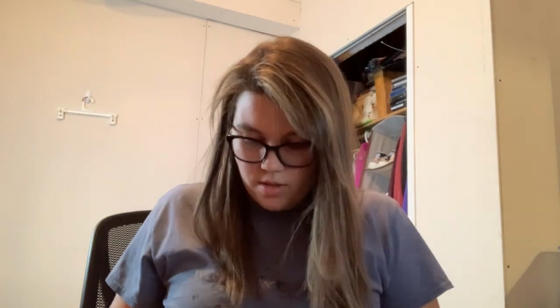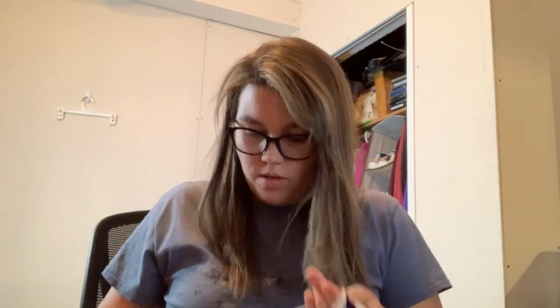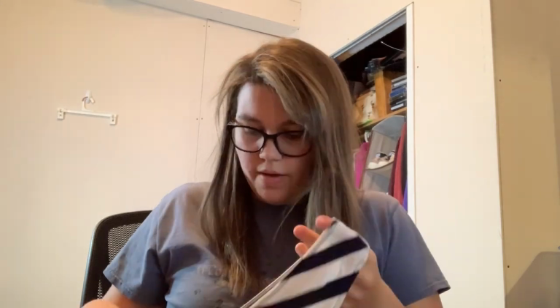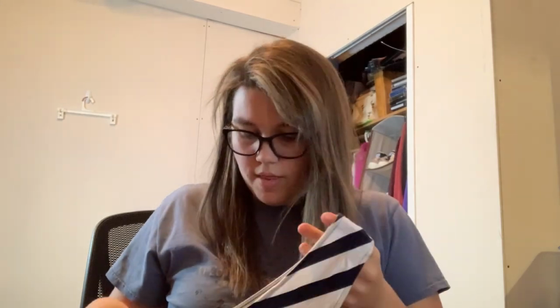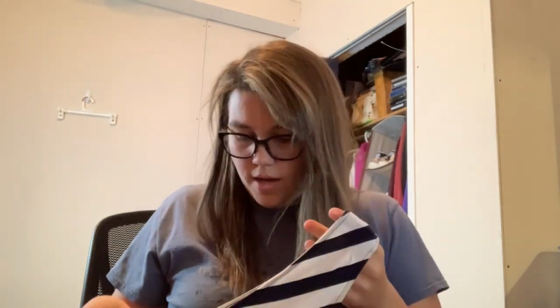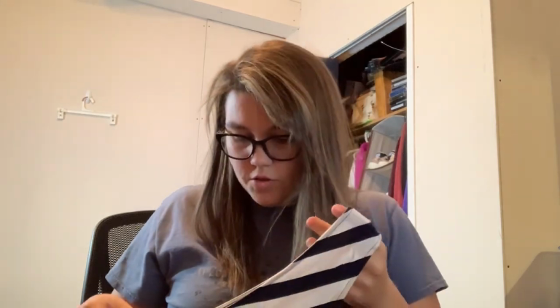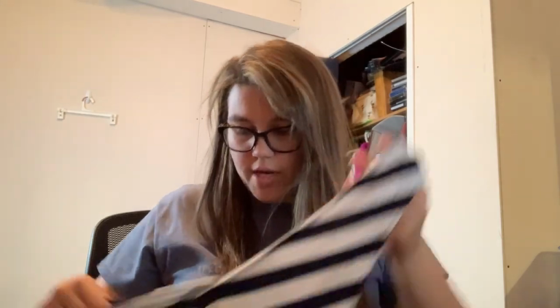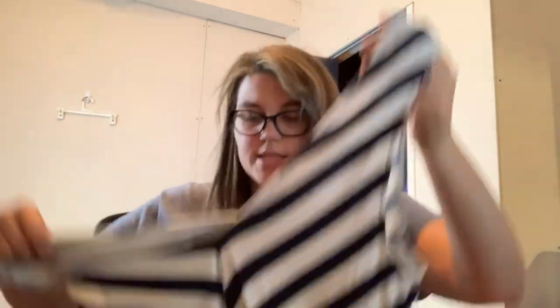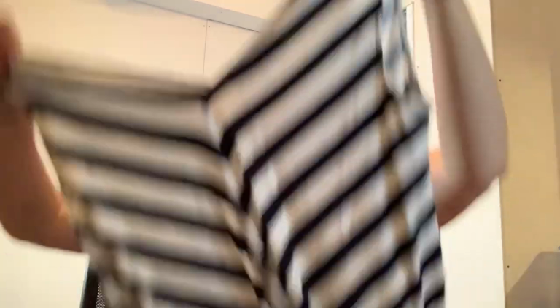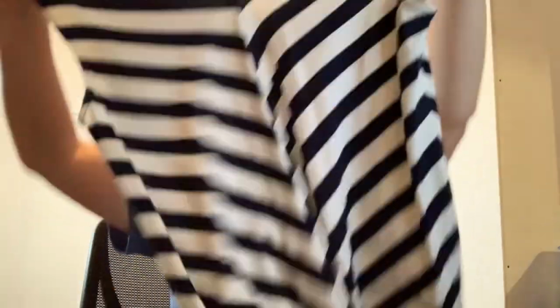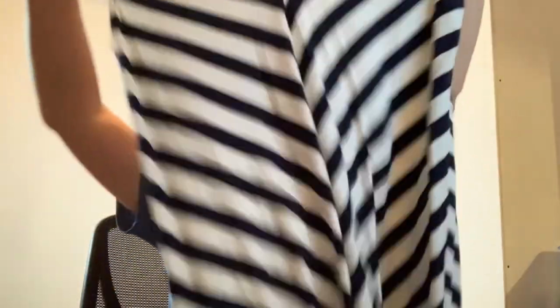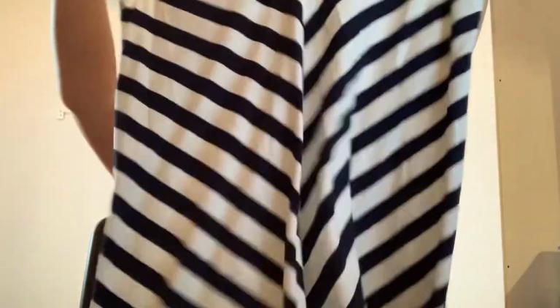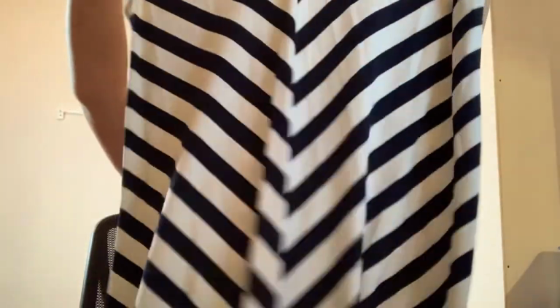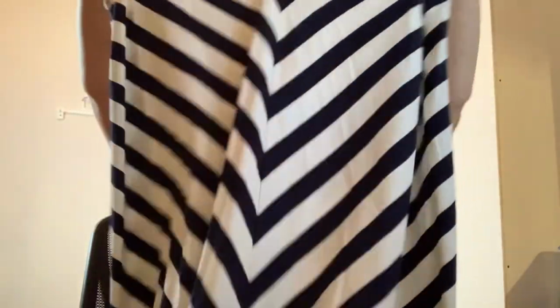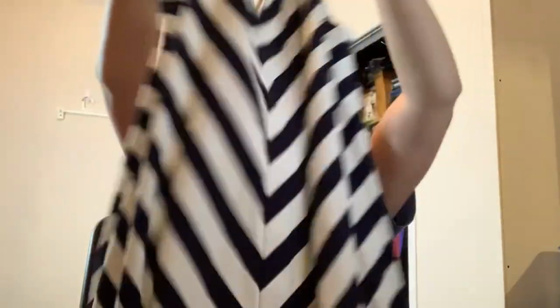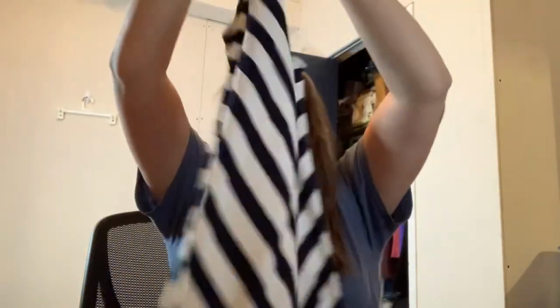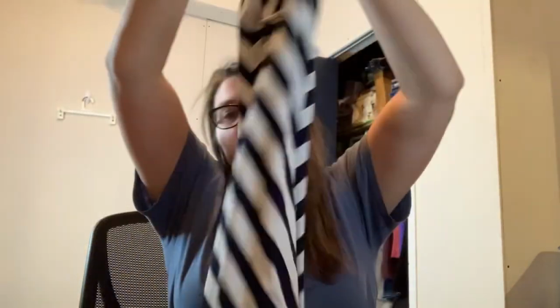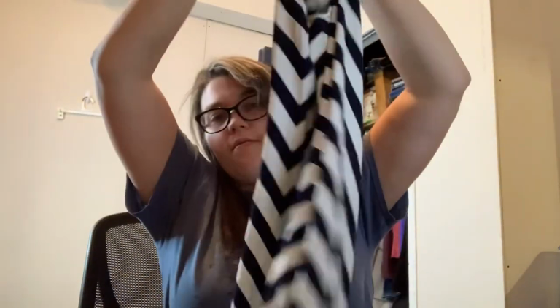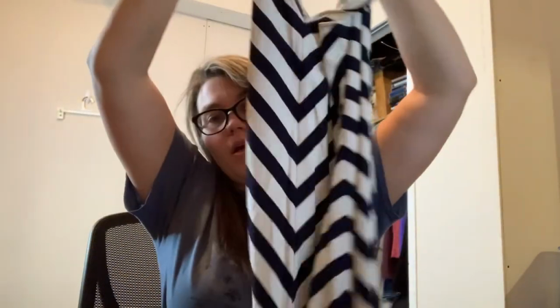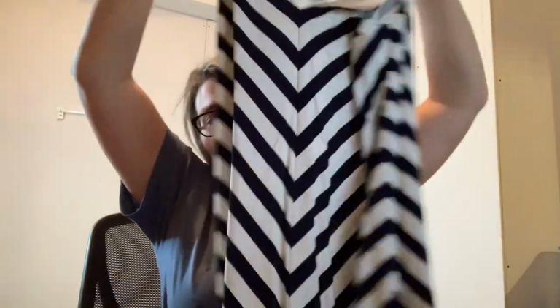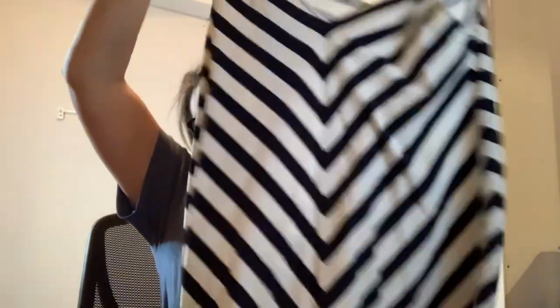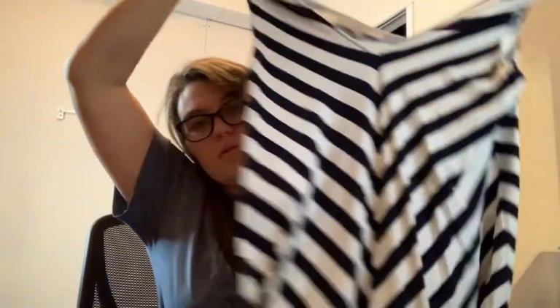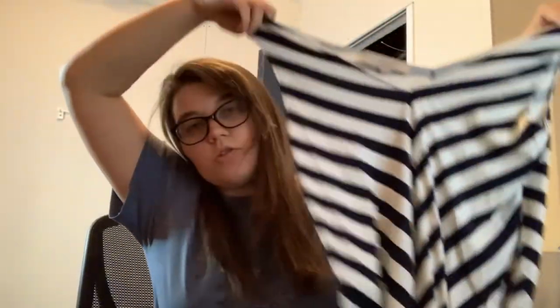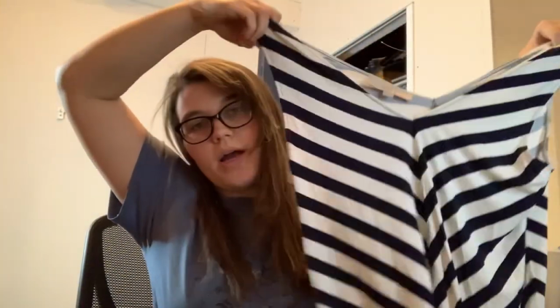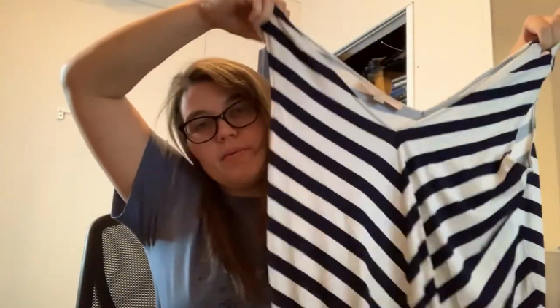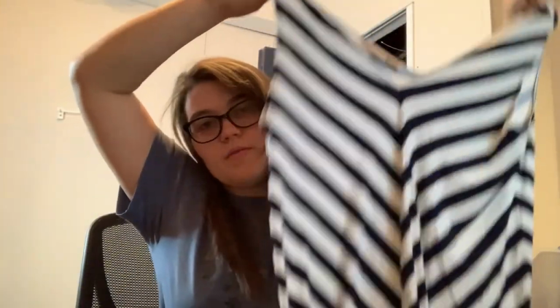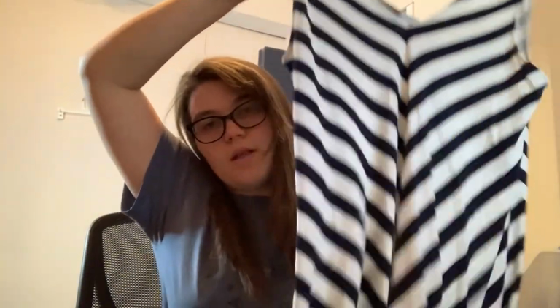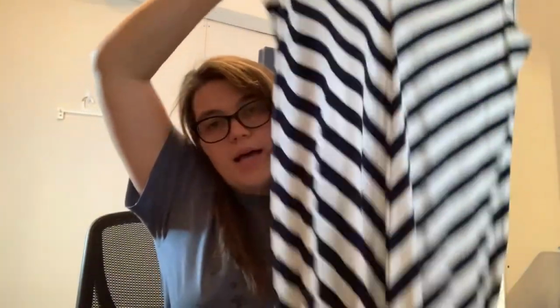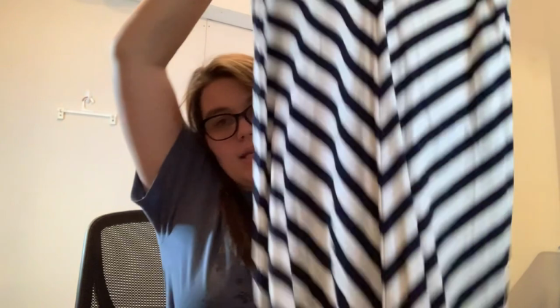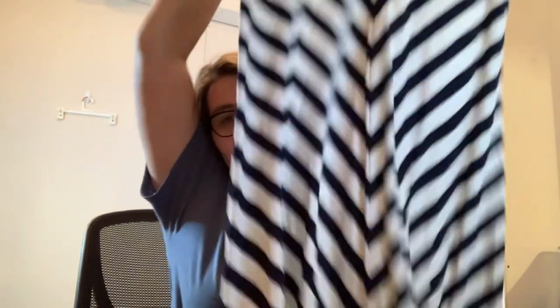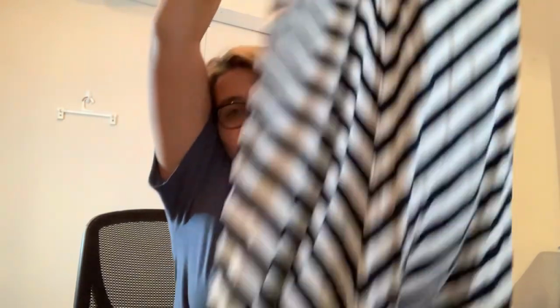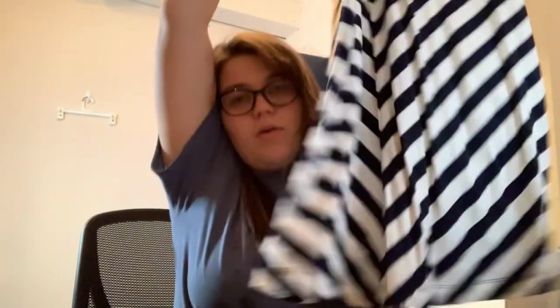We have a LOFT dress, size medium — very cute. Stripes, classic, nautical.